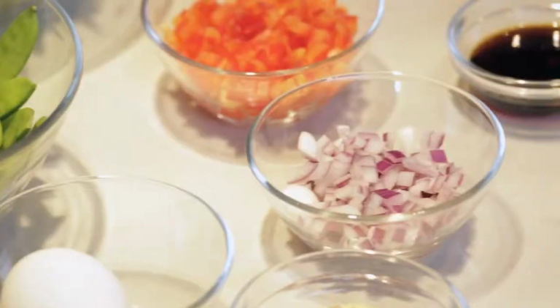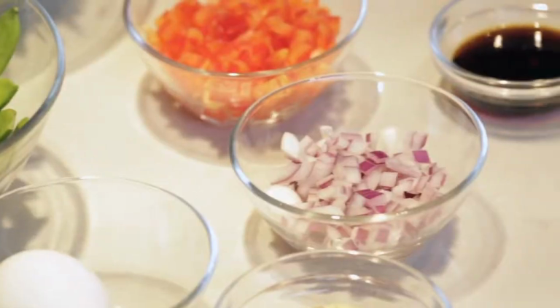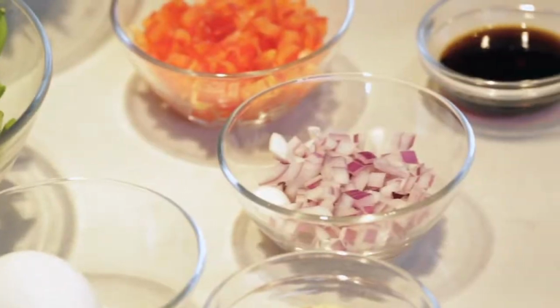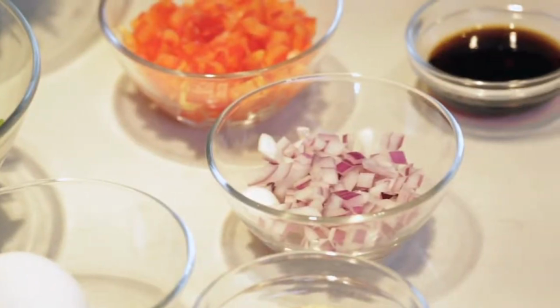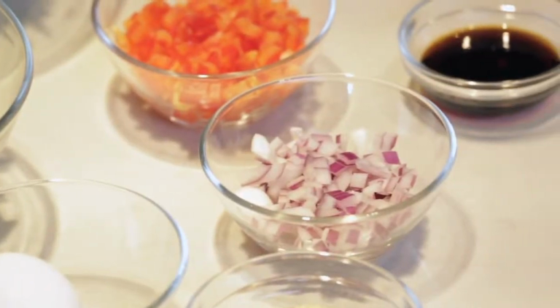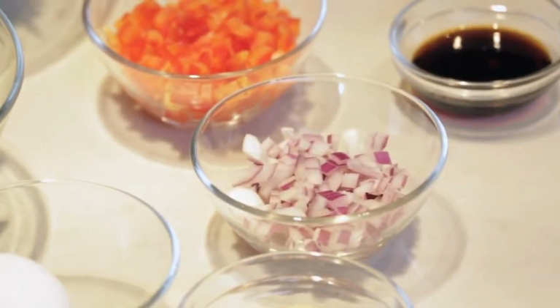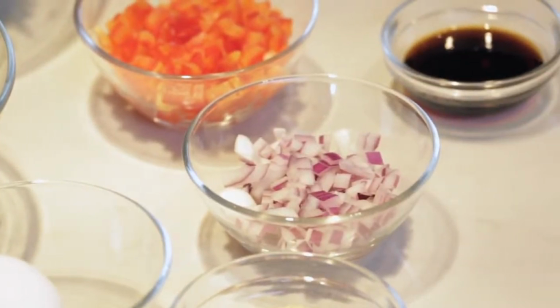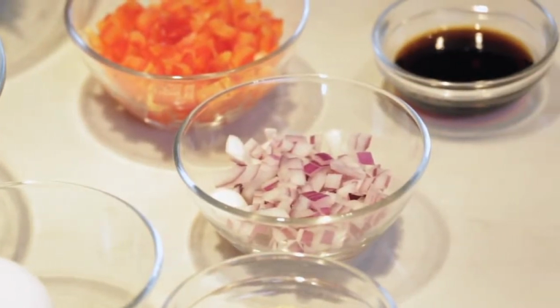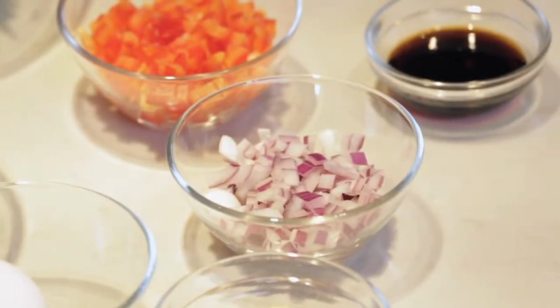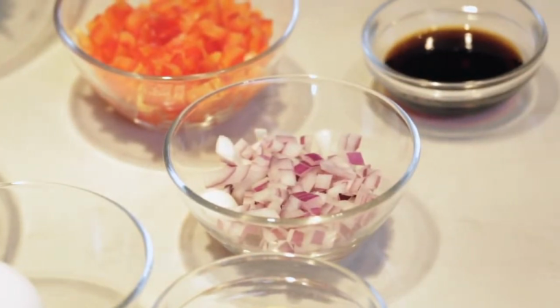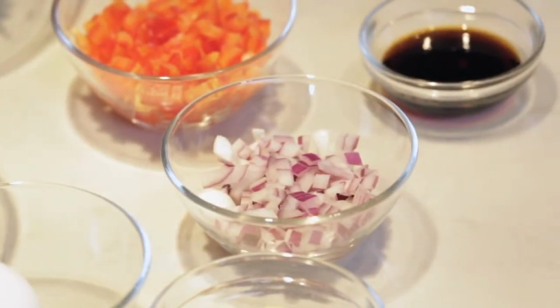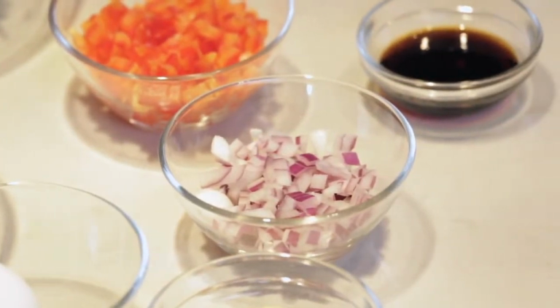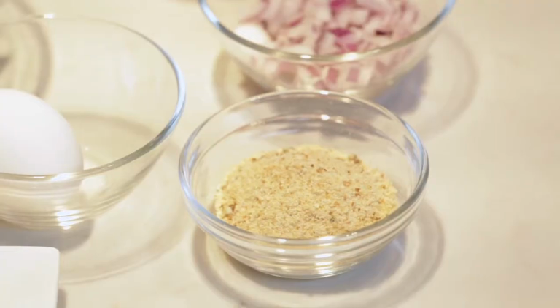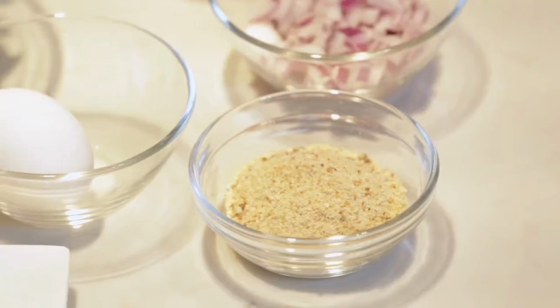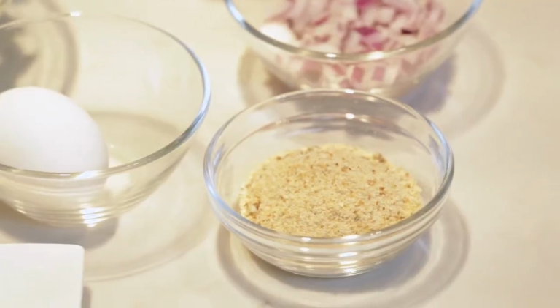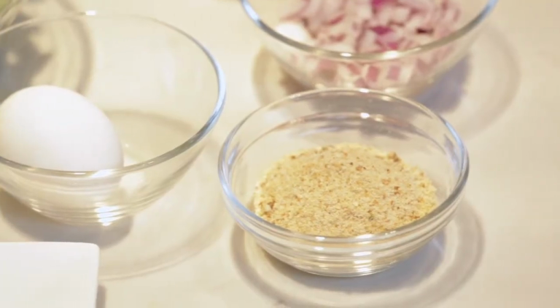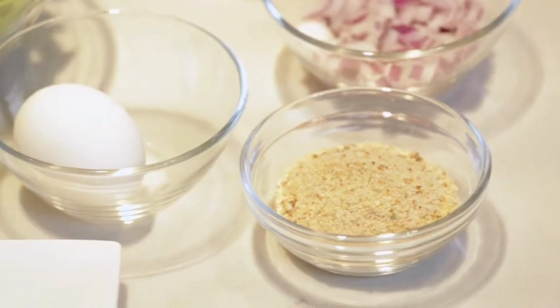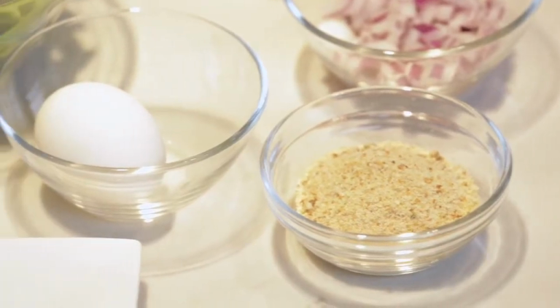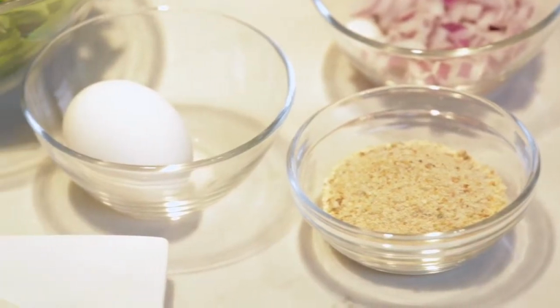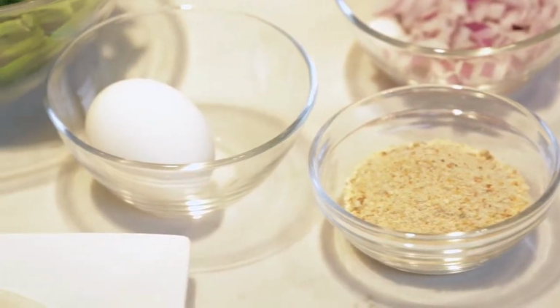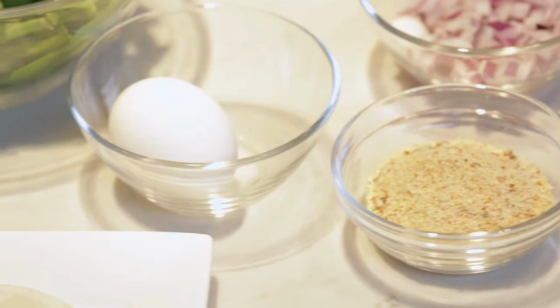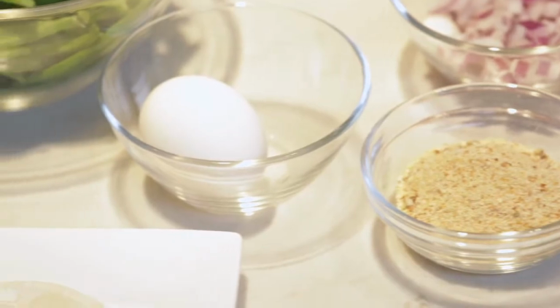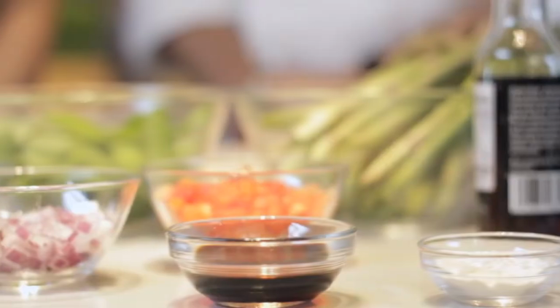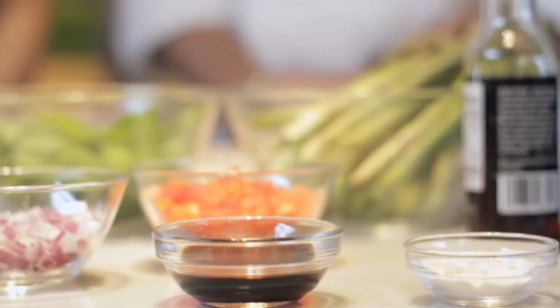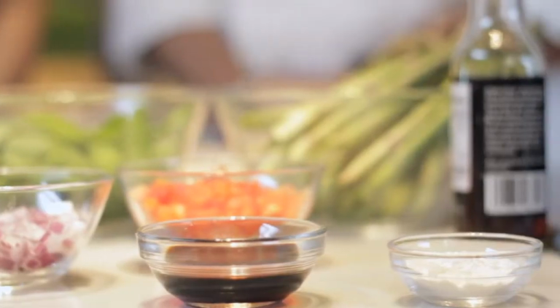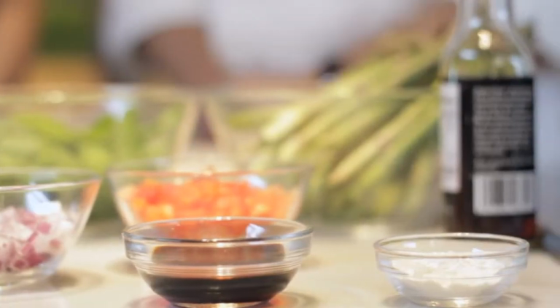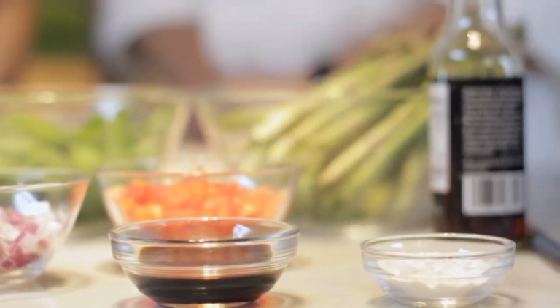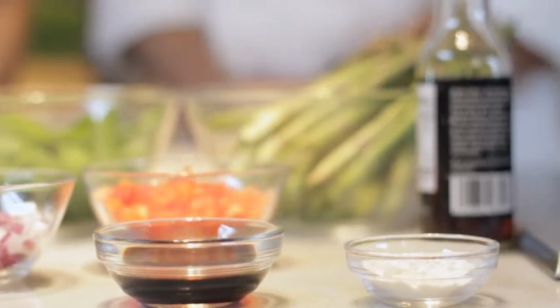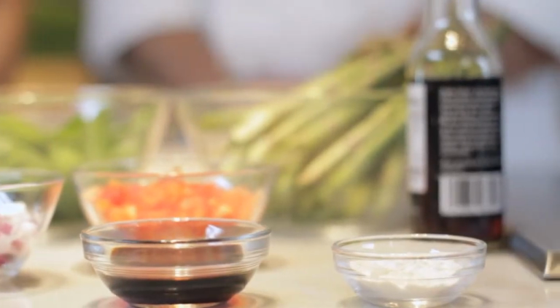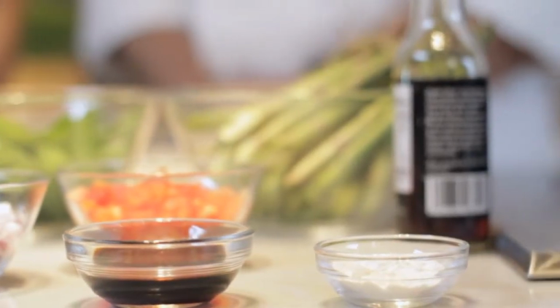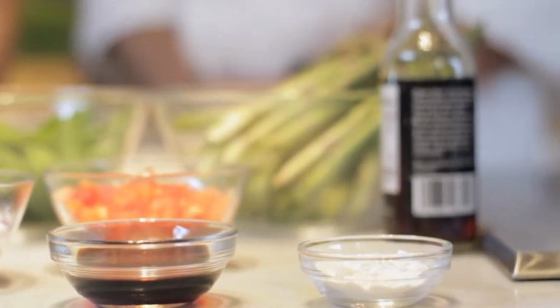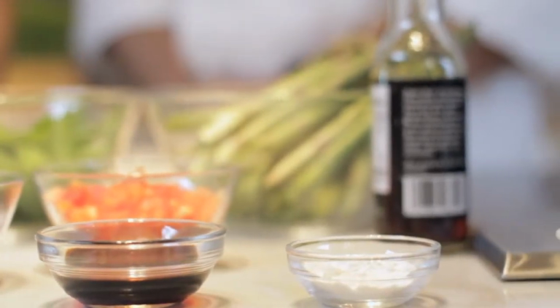Red peppers, red onions, breadcrumbs, one egg, soy sauce, and flour.